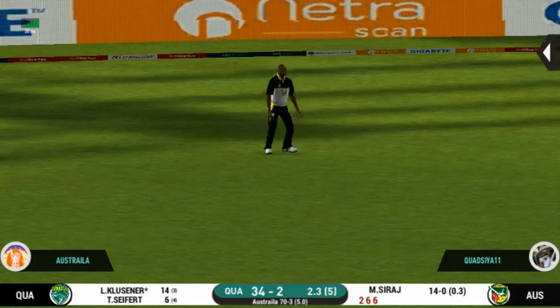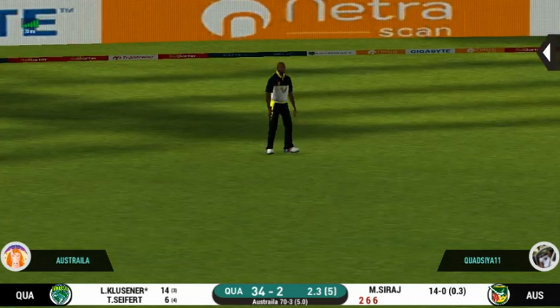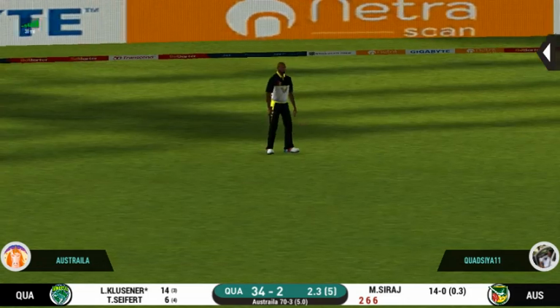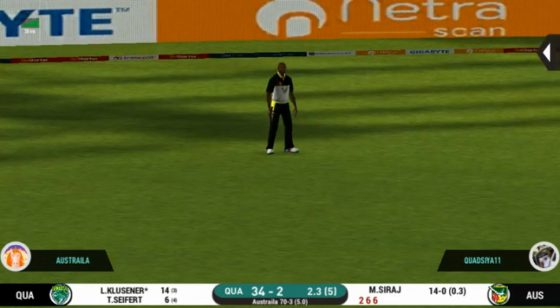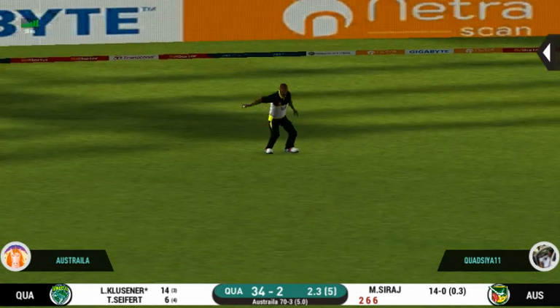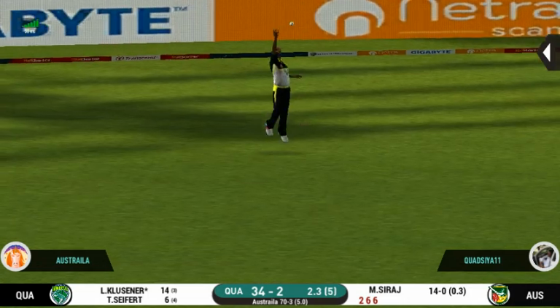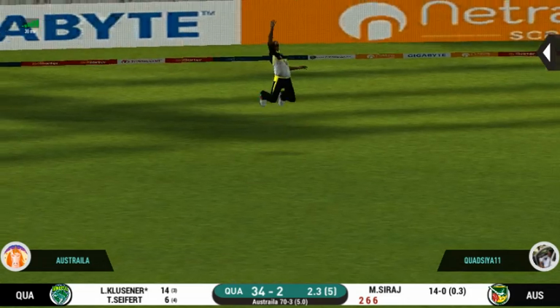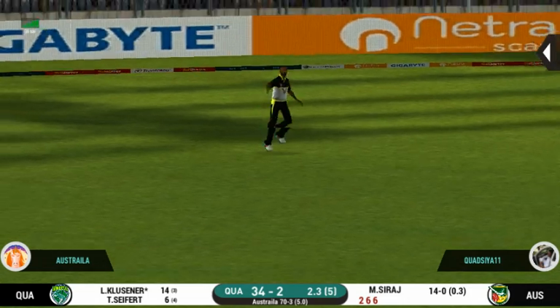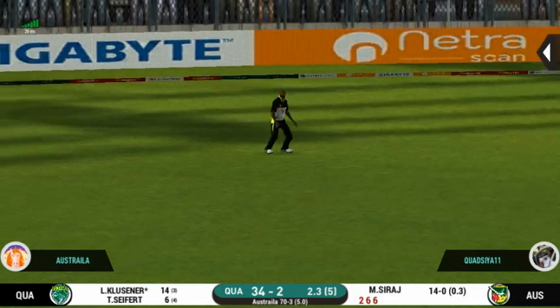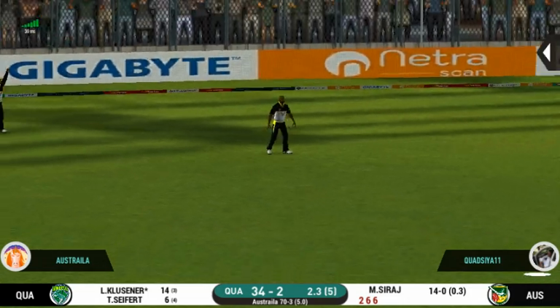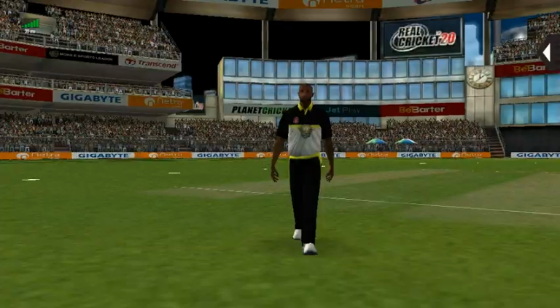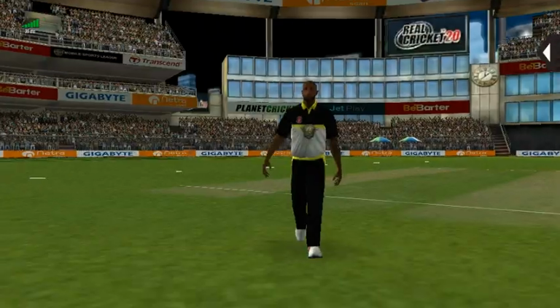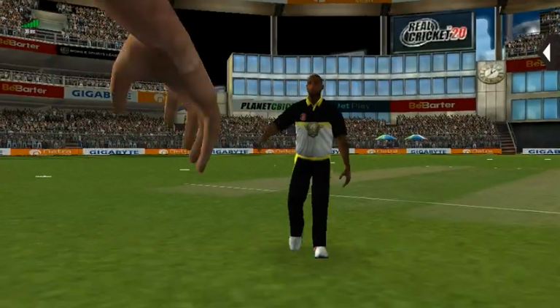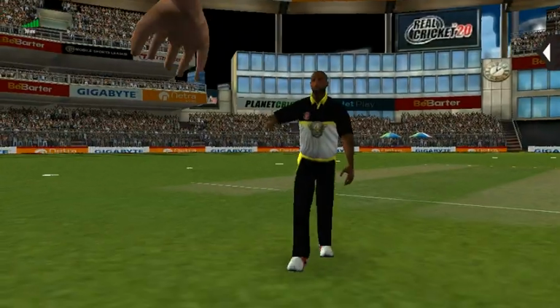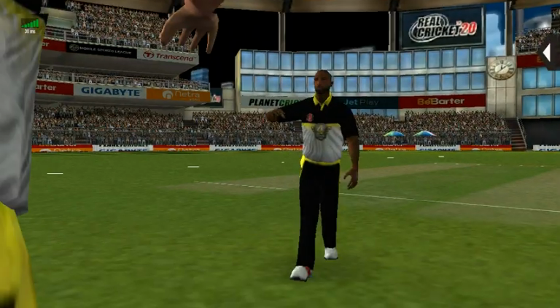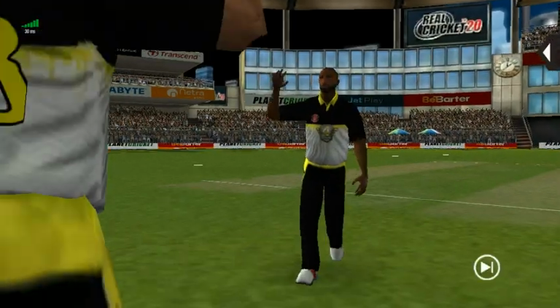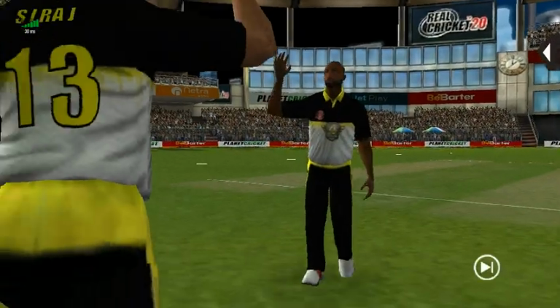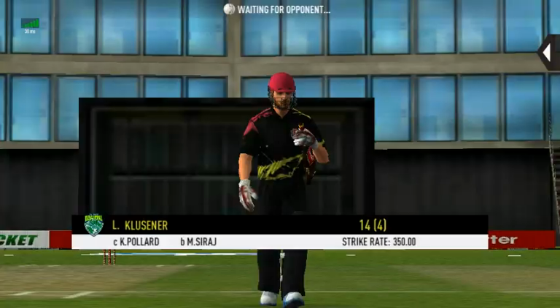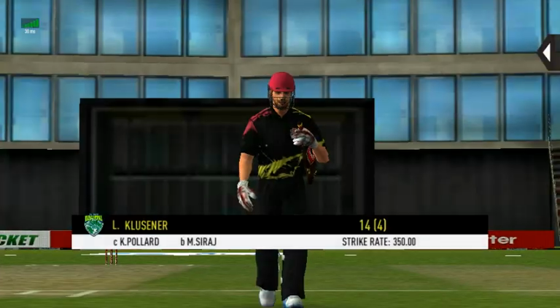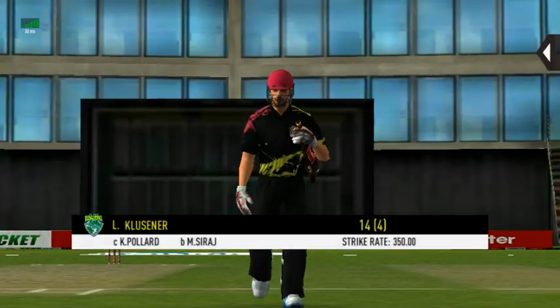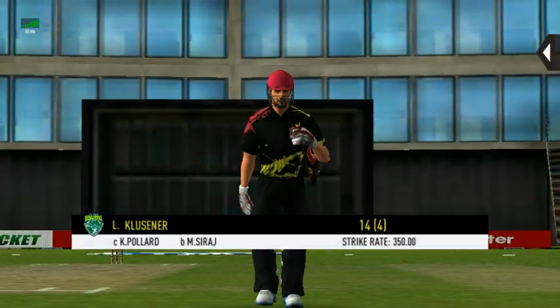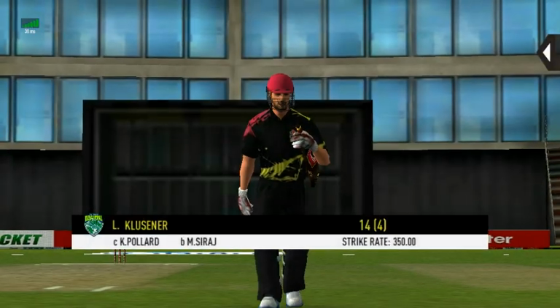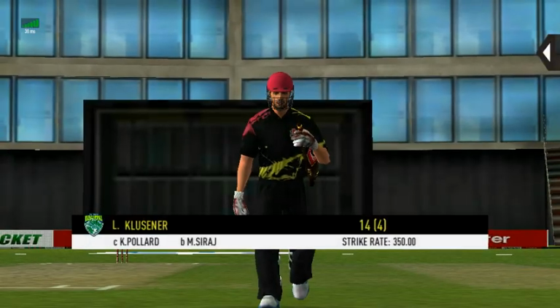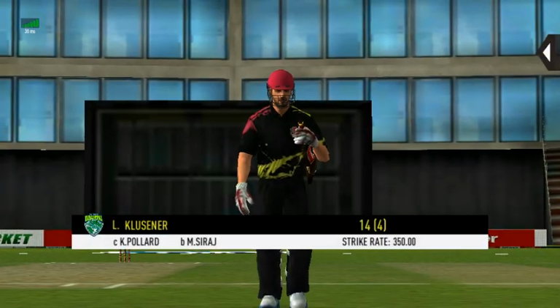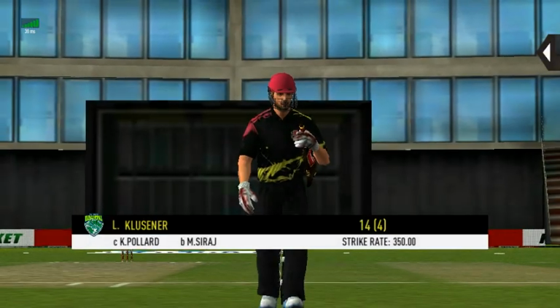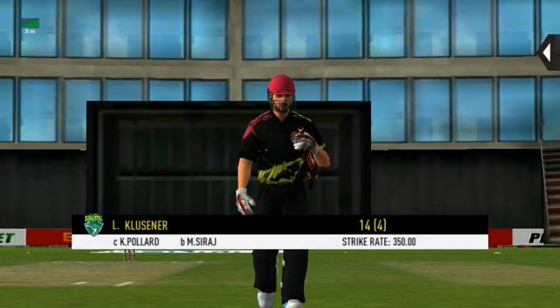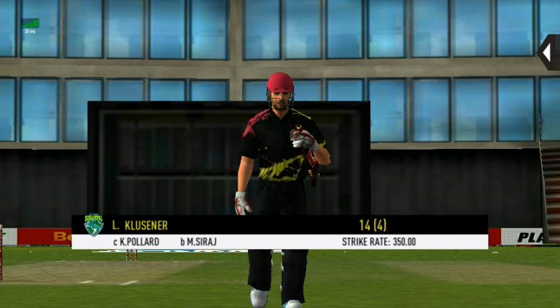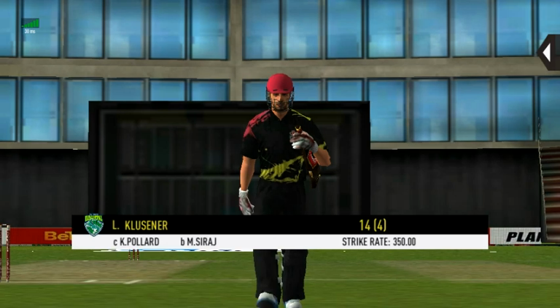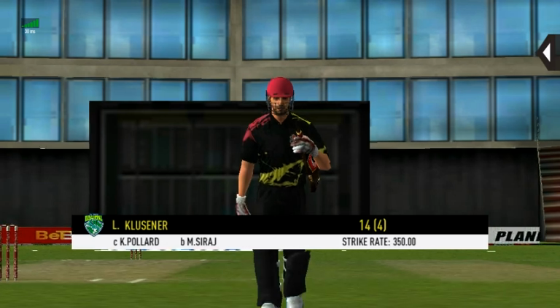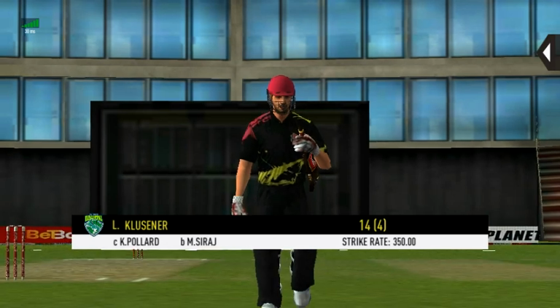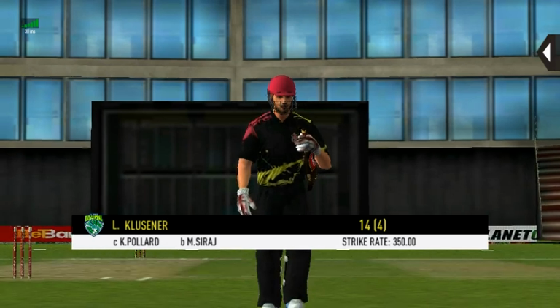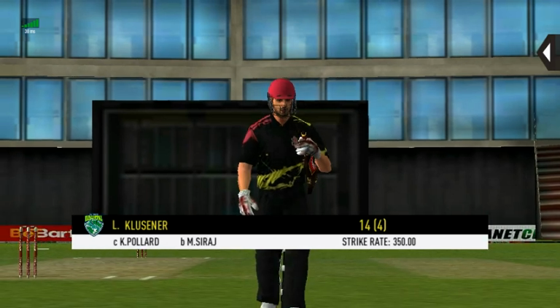Got the elevation right but he couldn't time it too well. That is a good catch in the end.